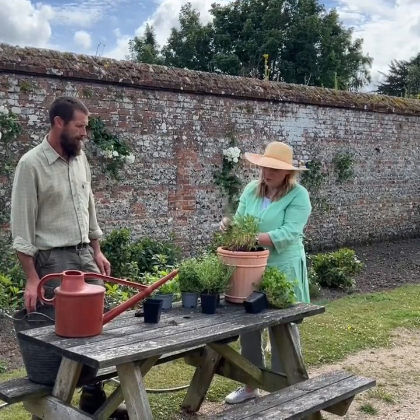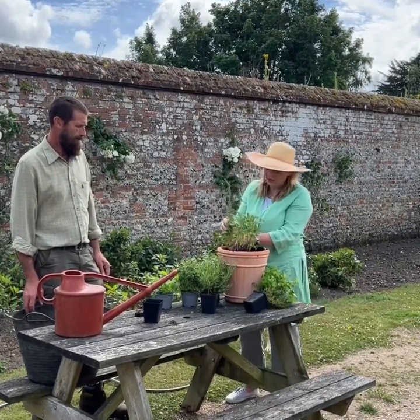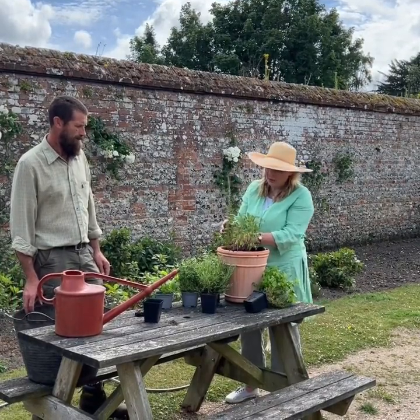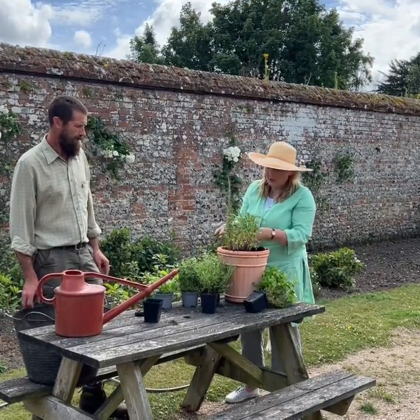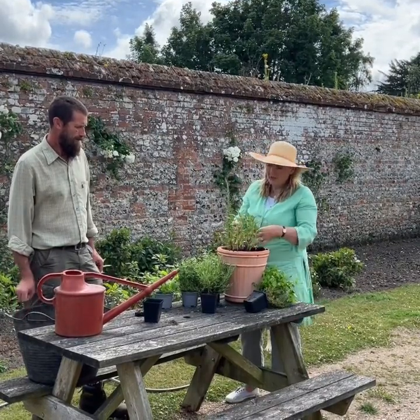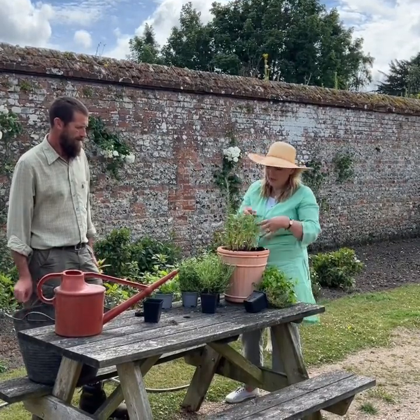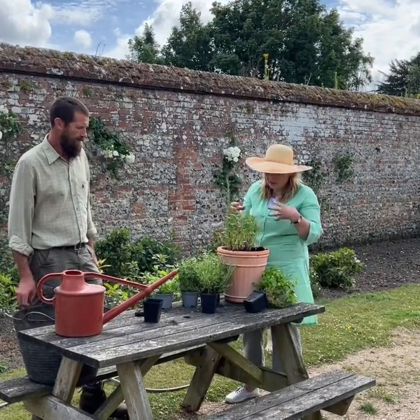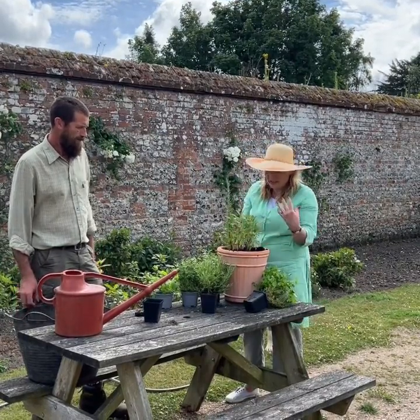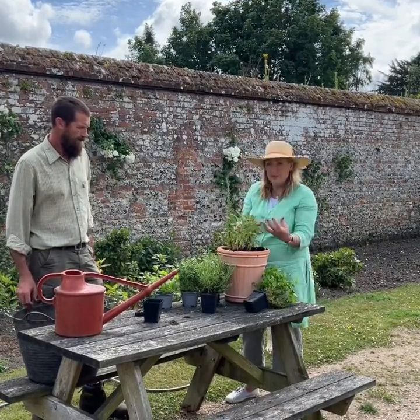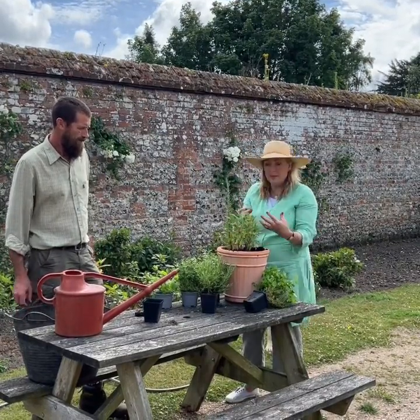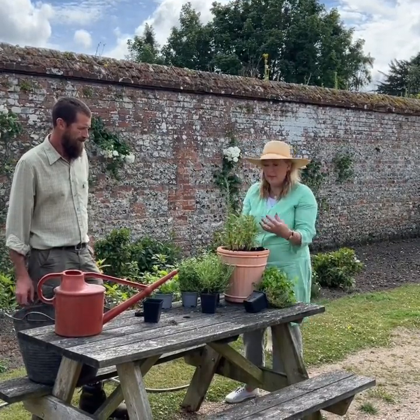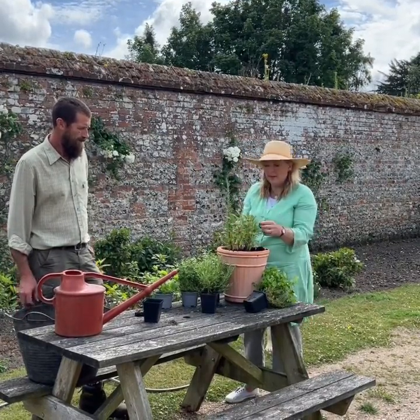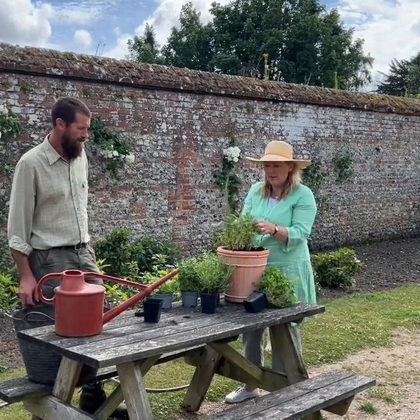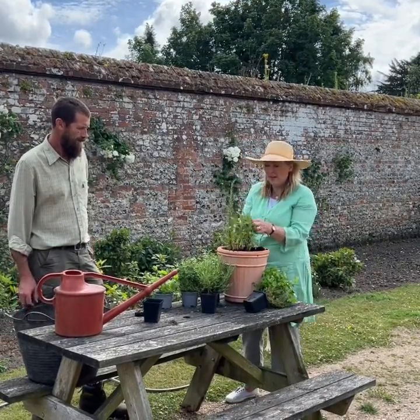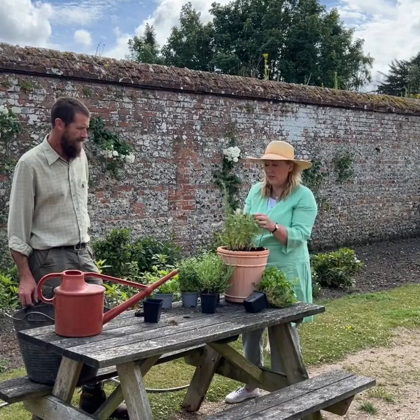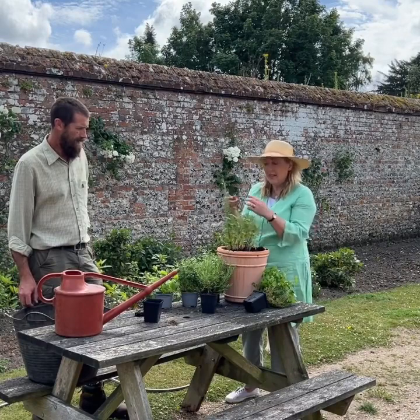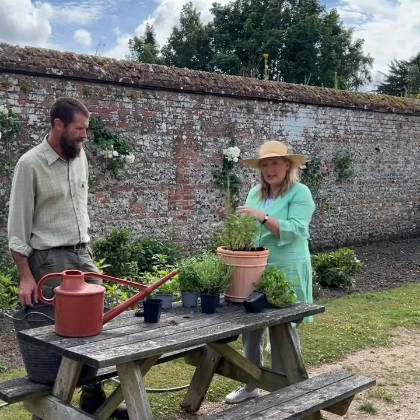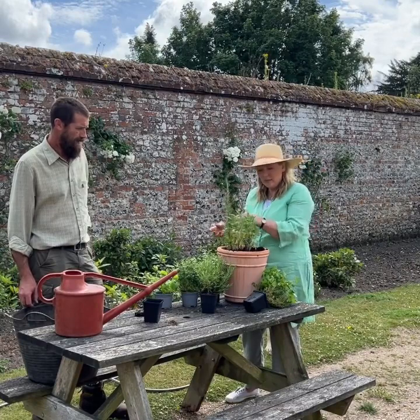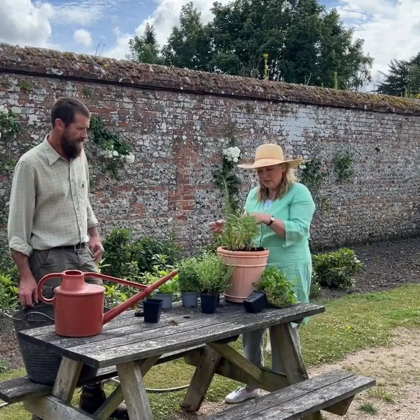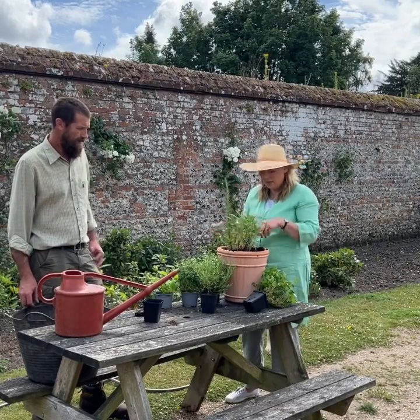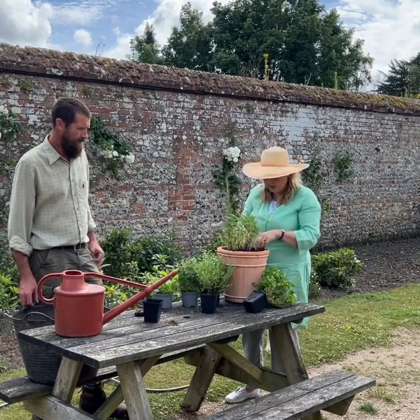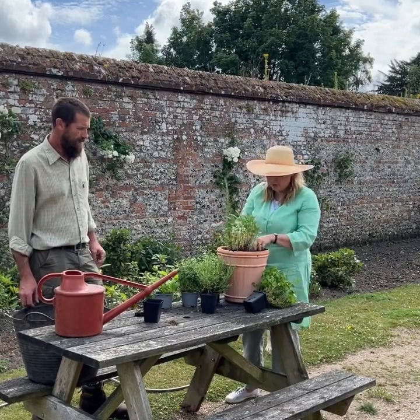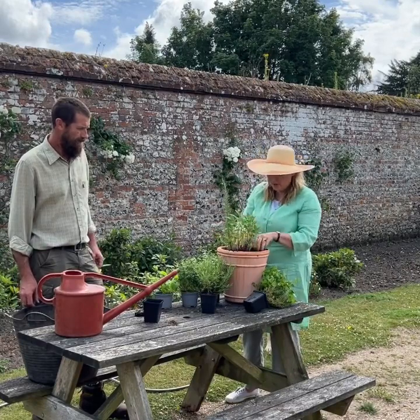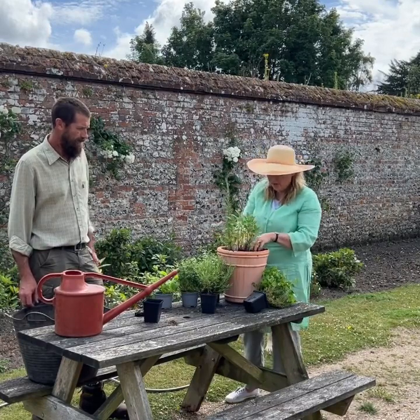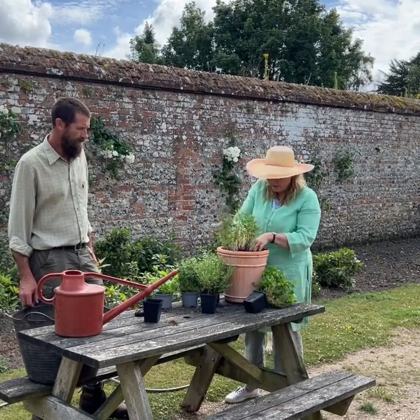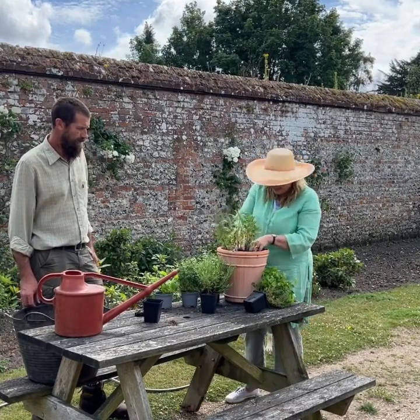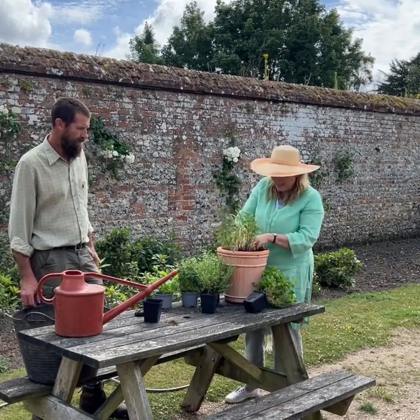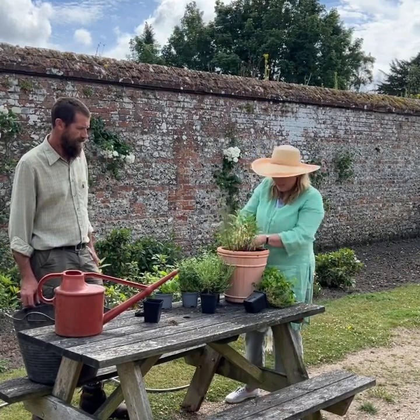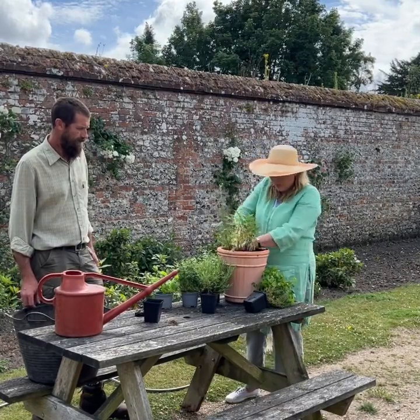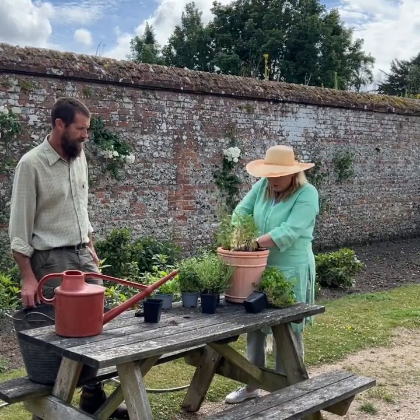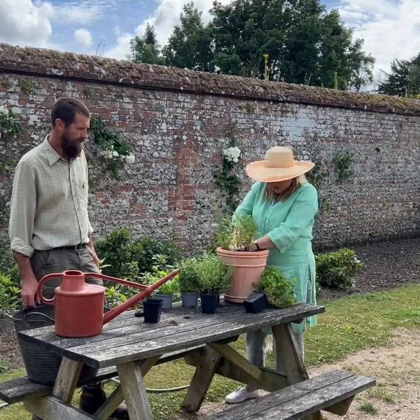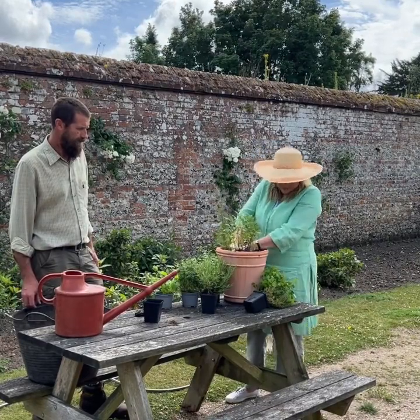Rosemary is a really good energizing herb and the beautiful blue flowers also go. This should keep coming back through the year - you can take bits off, use them, and keep the pot going.